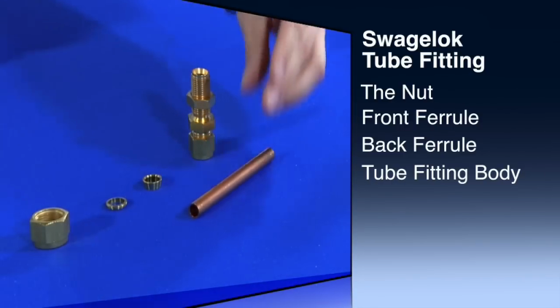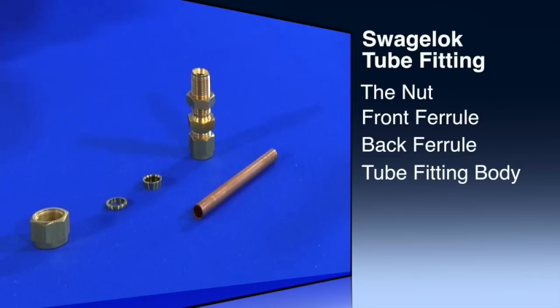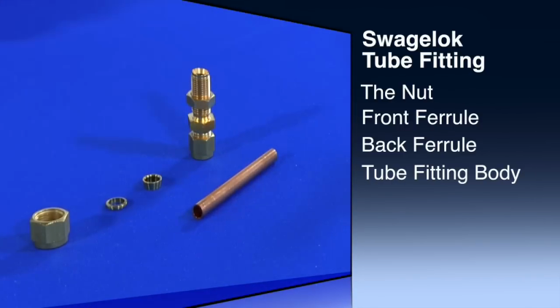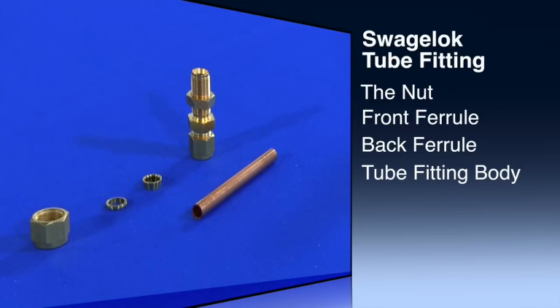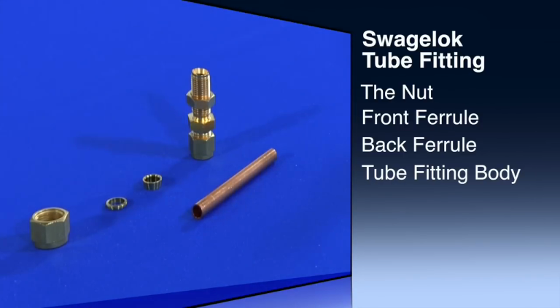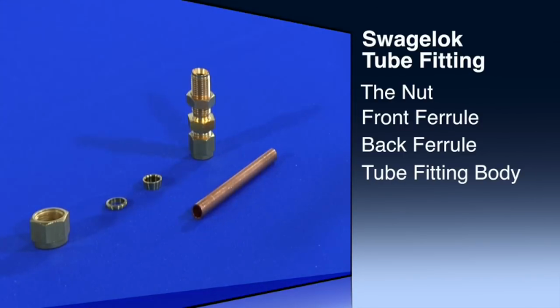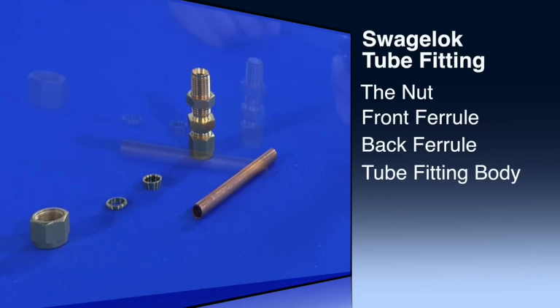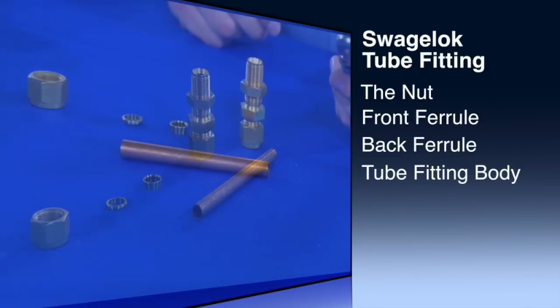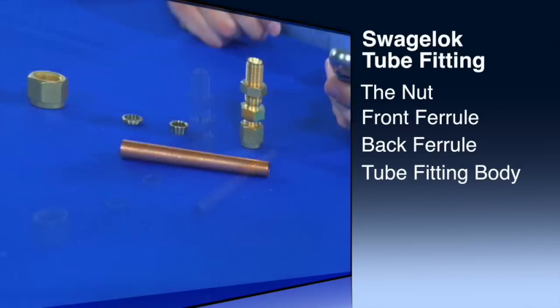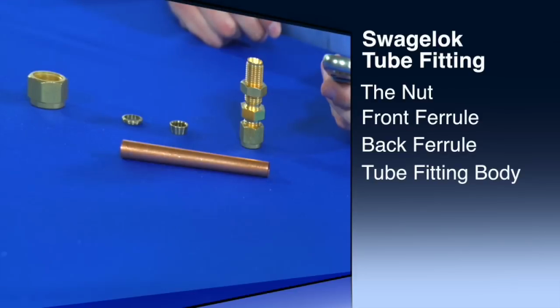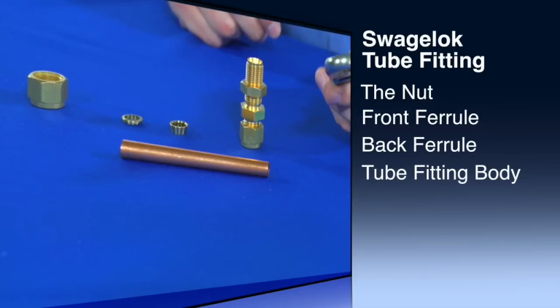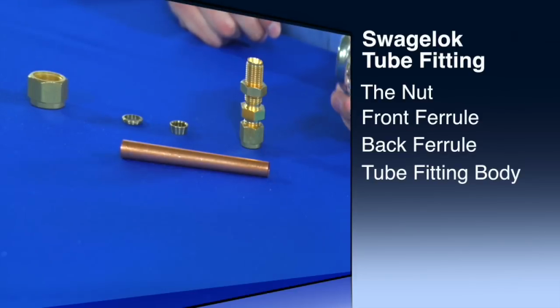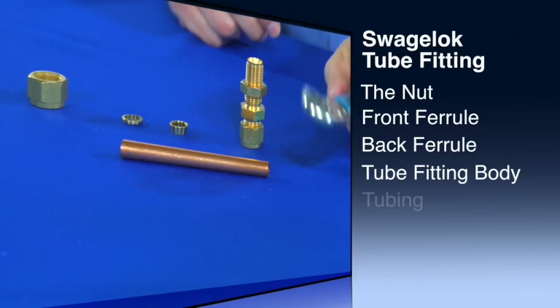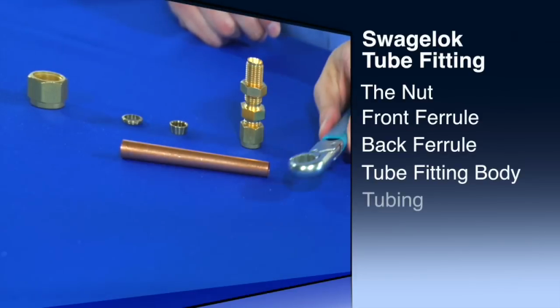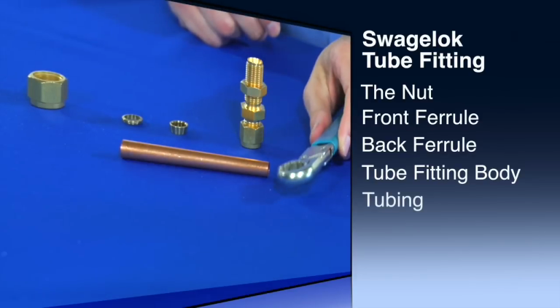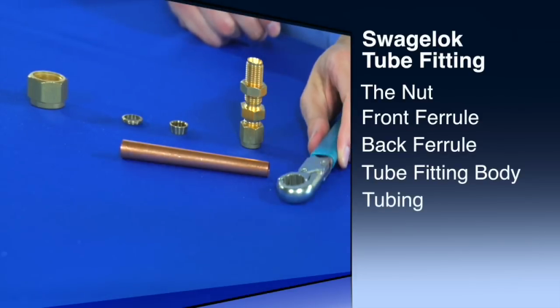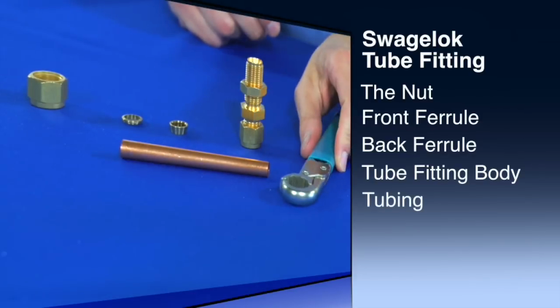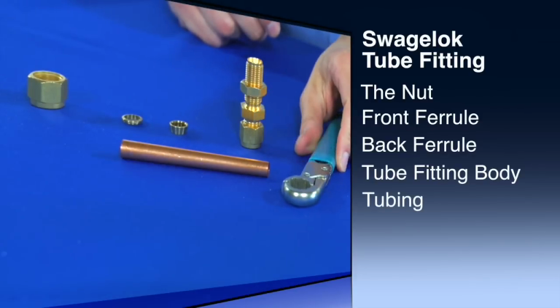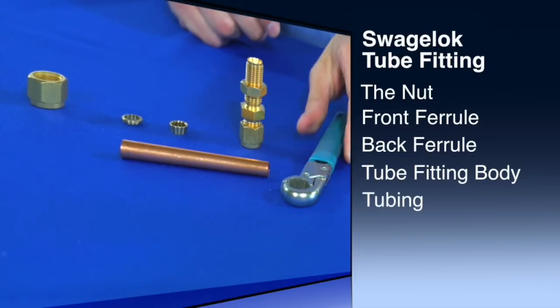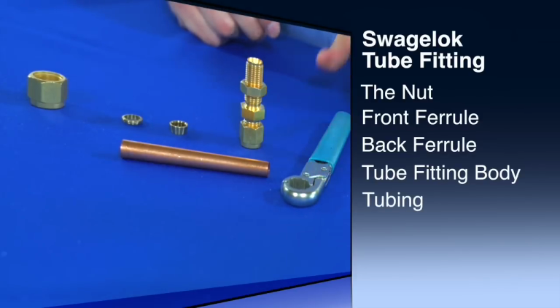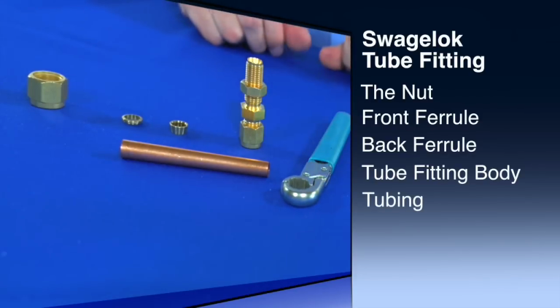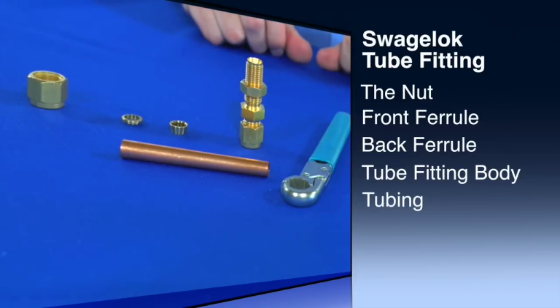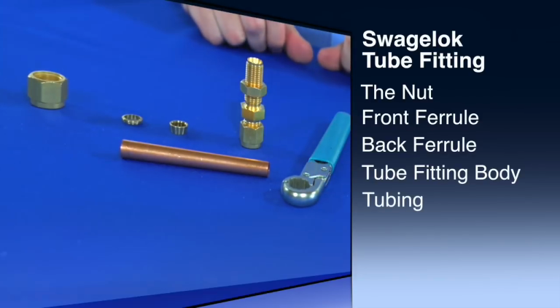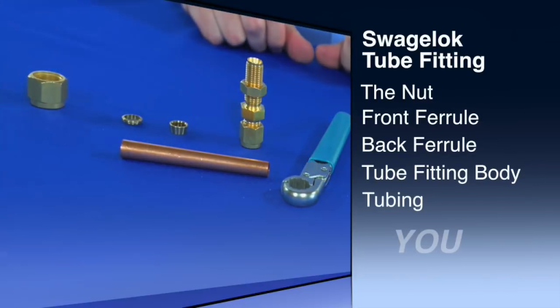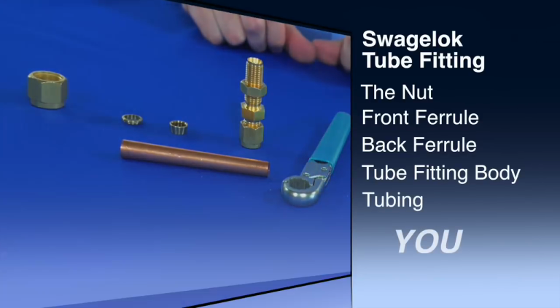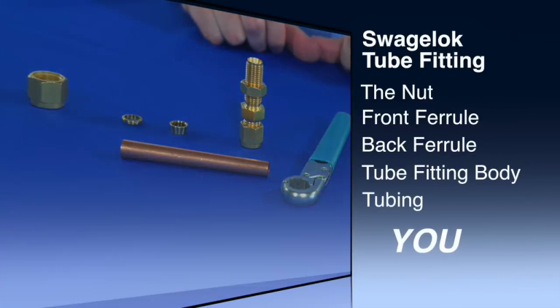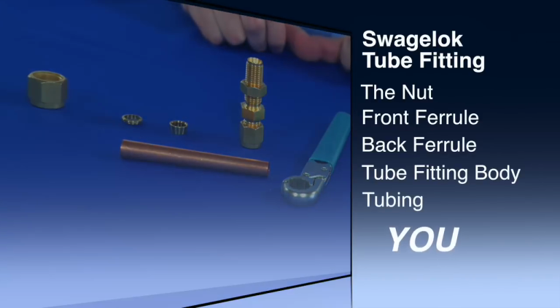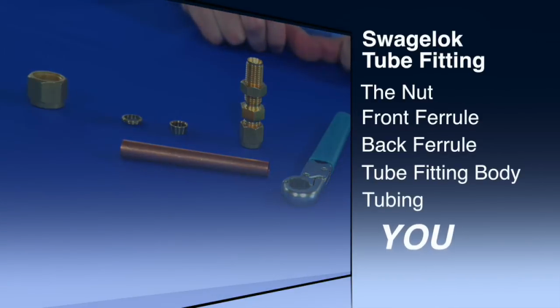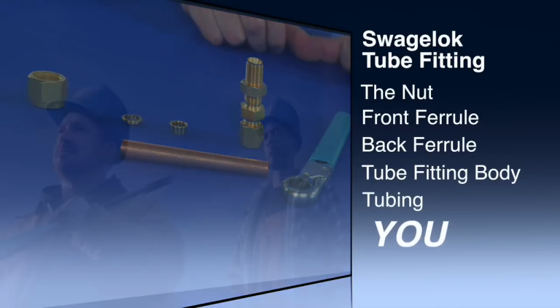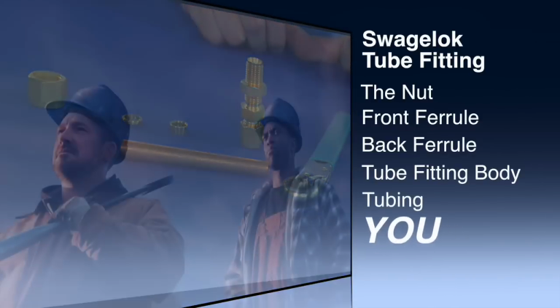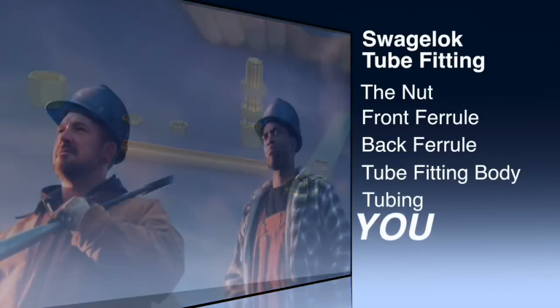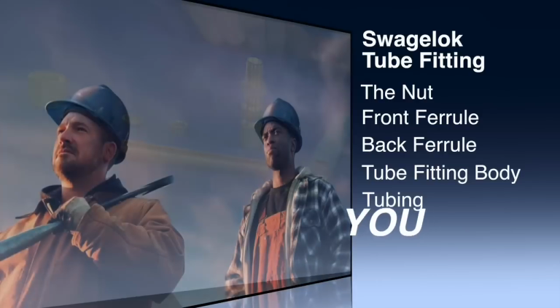No, there are actually two more: the tubing specific for the job, and you, the installer.